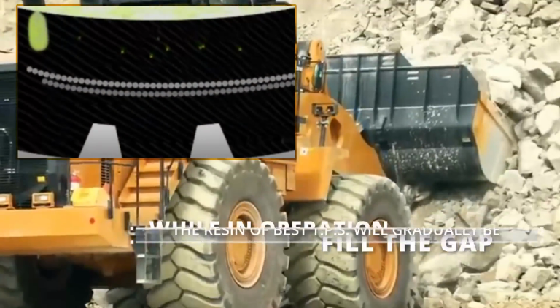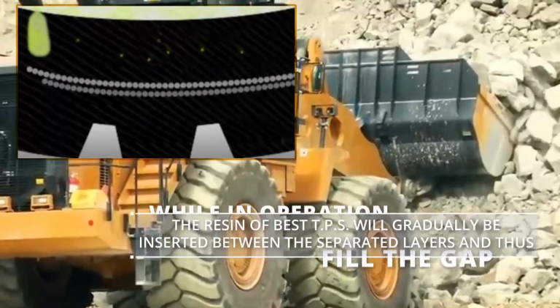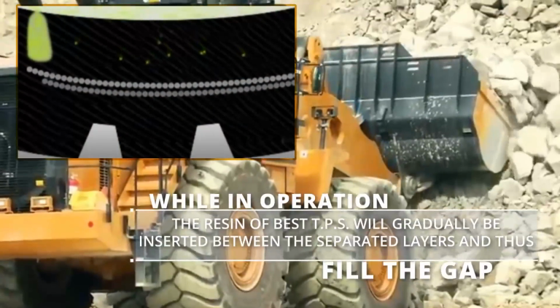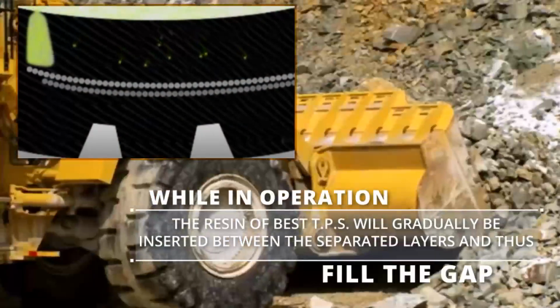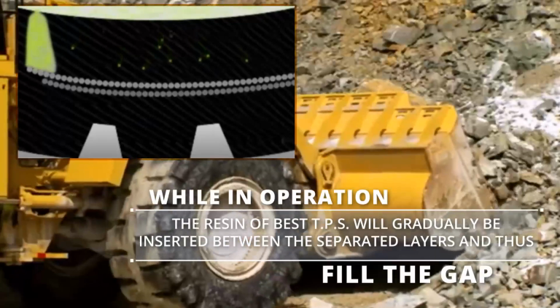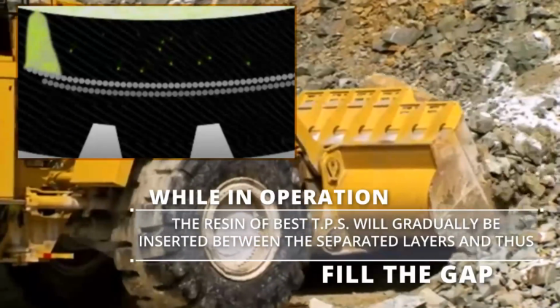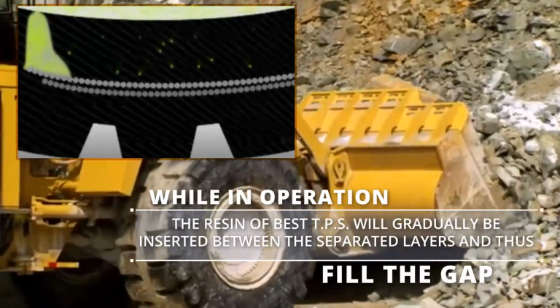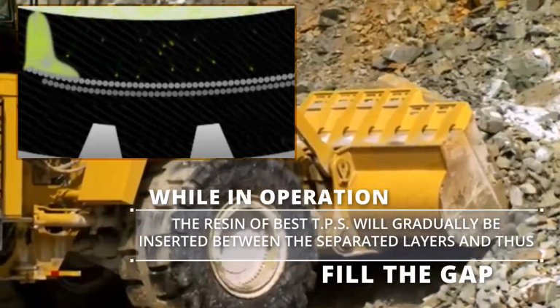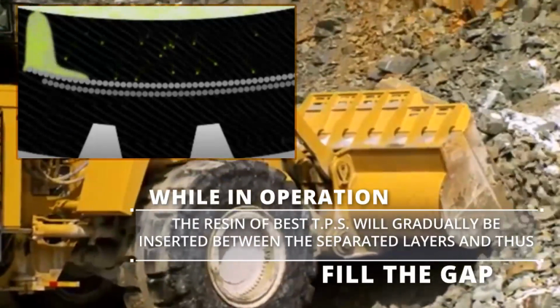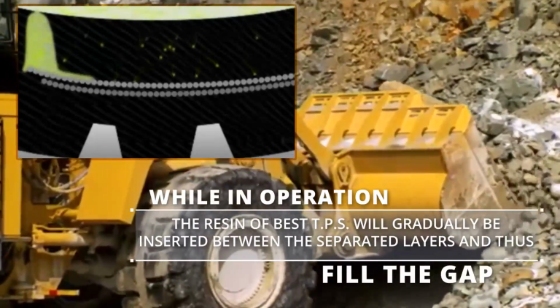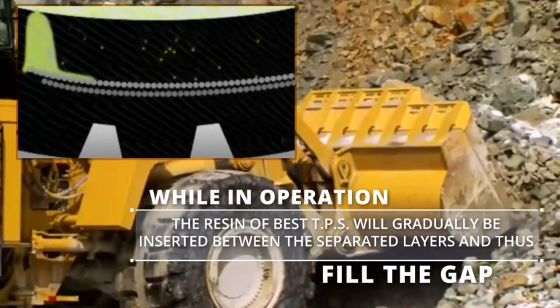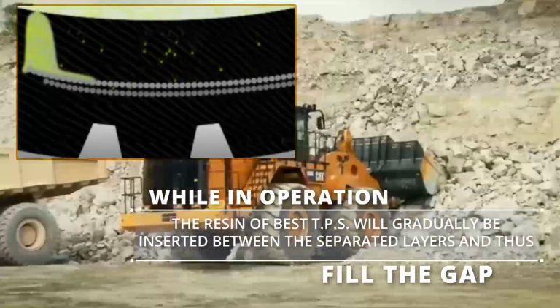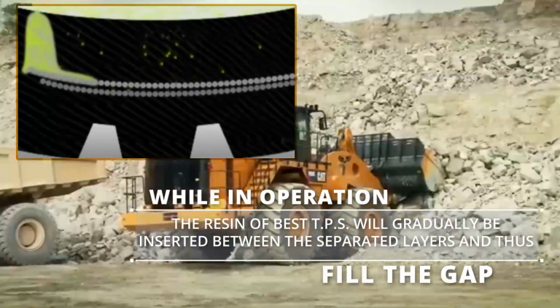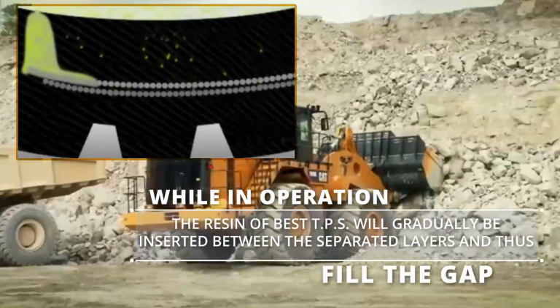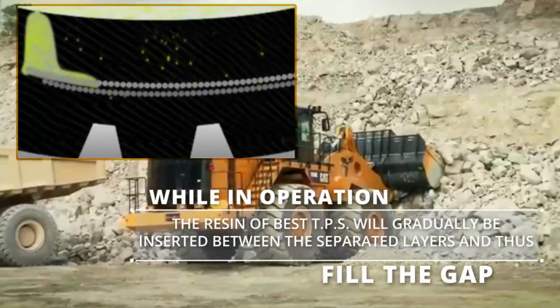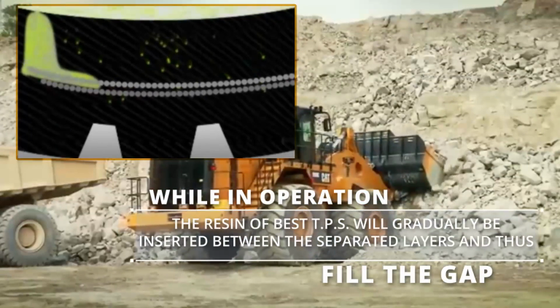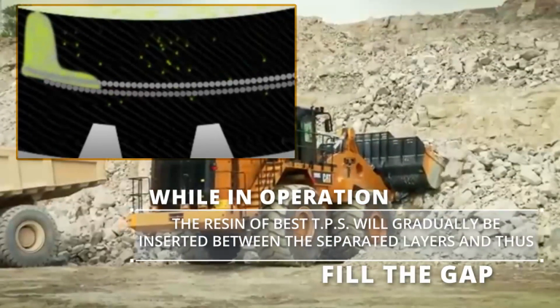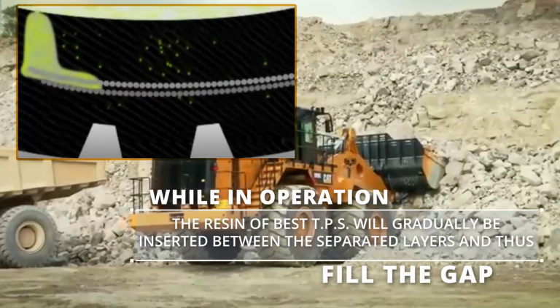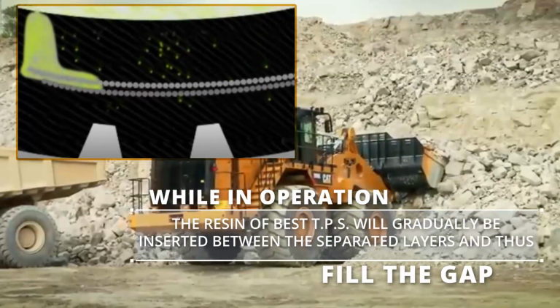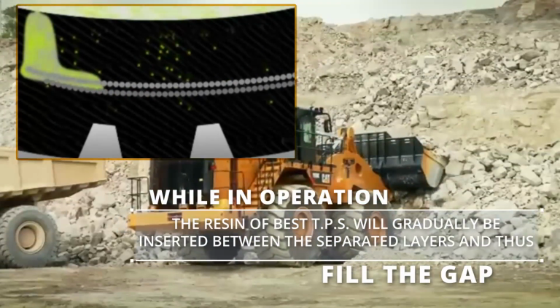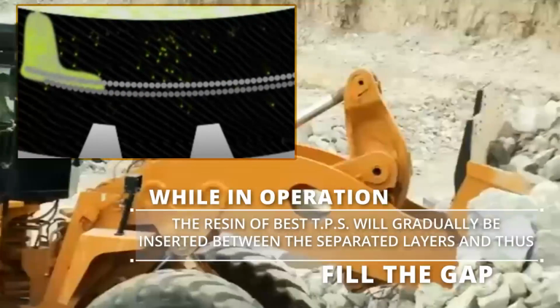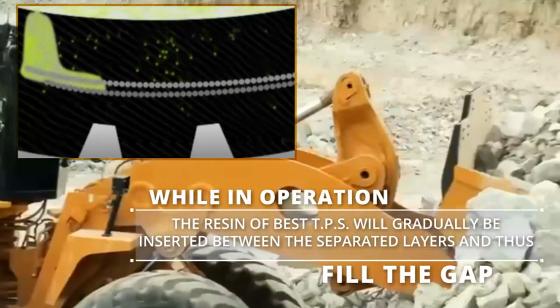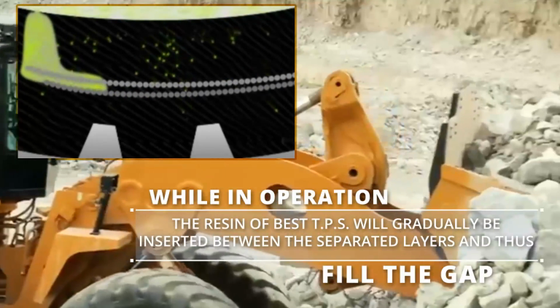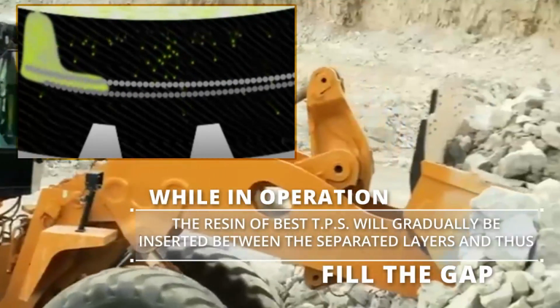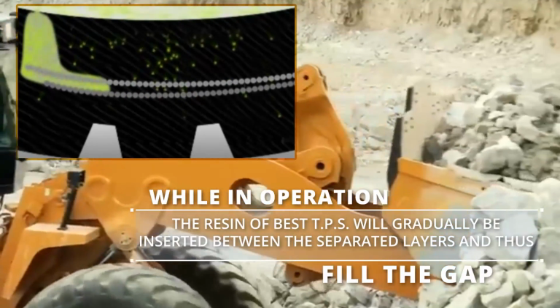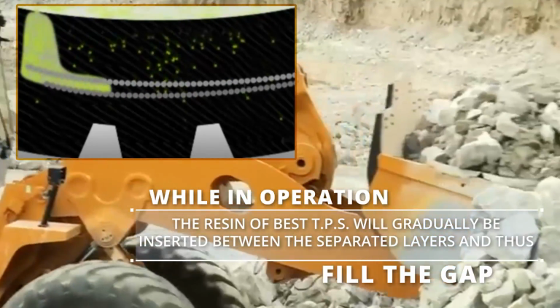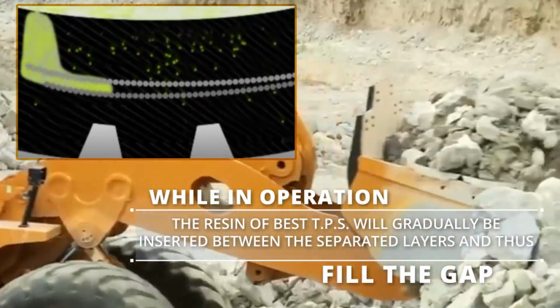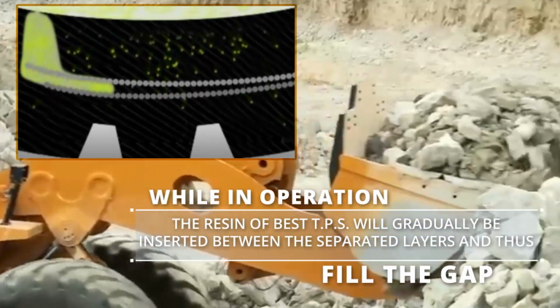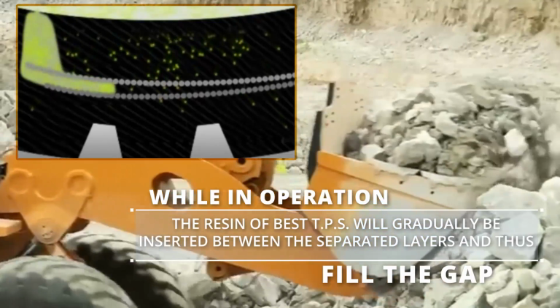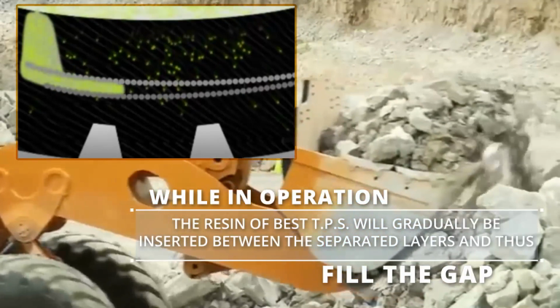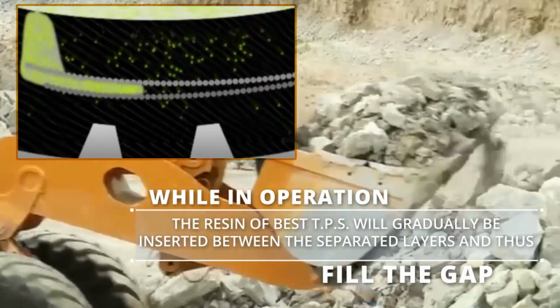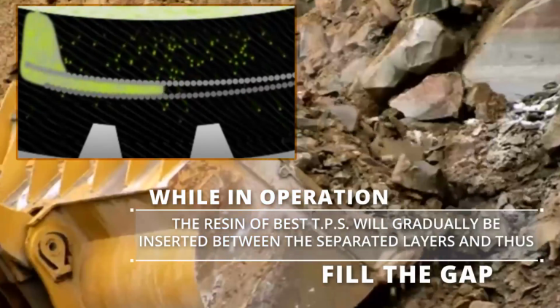While in operation, the resin of best TPS will gradually be inserted between the separated layers and thus fill the gap.